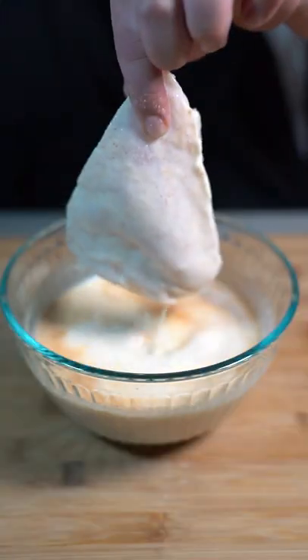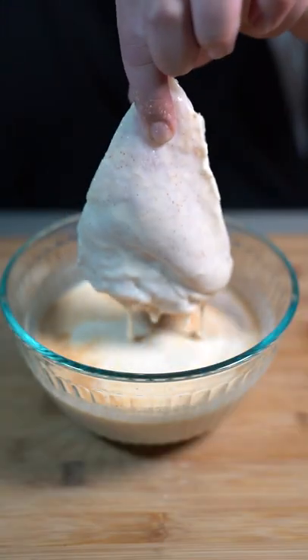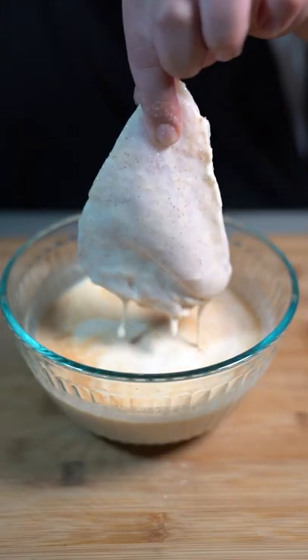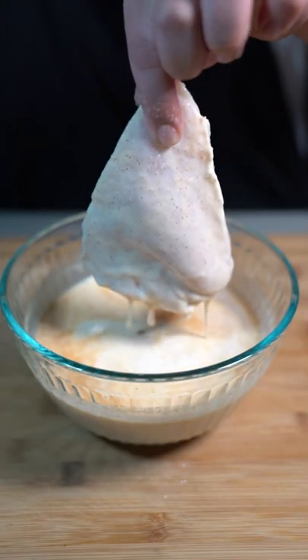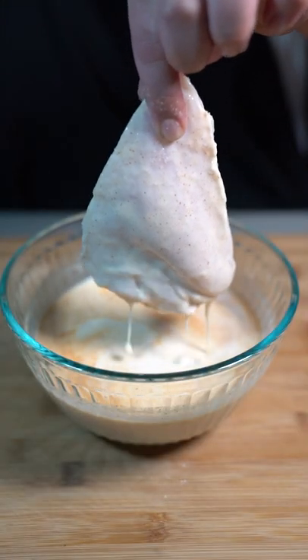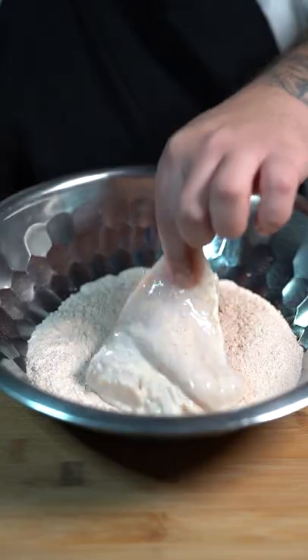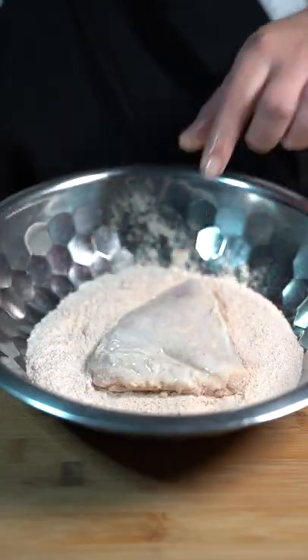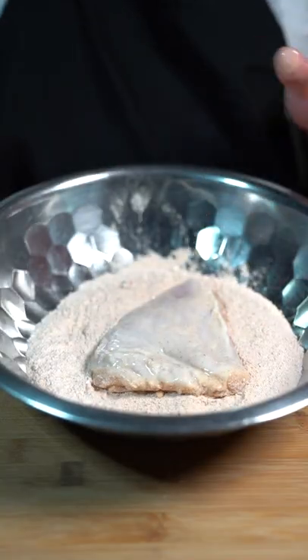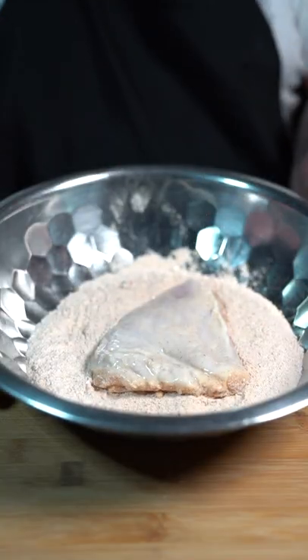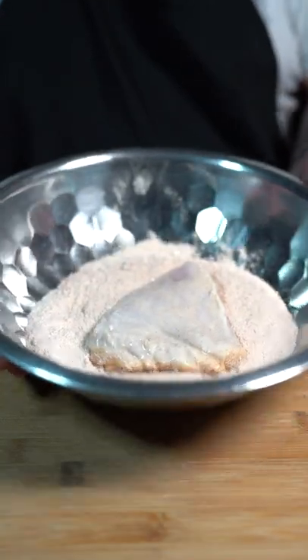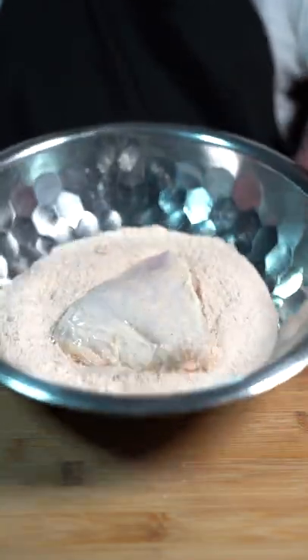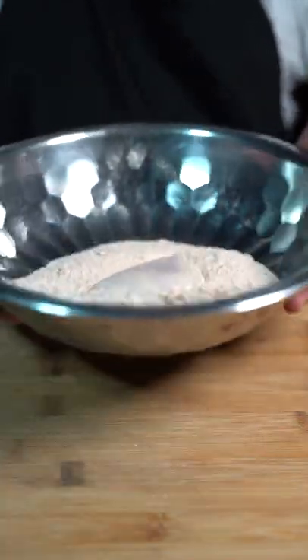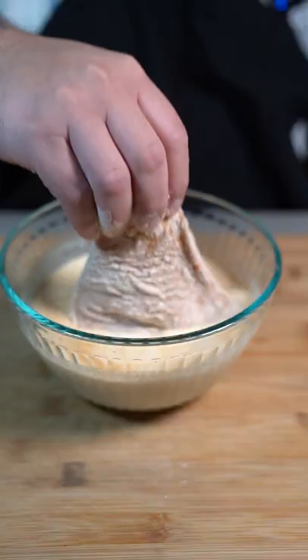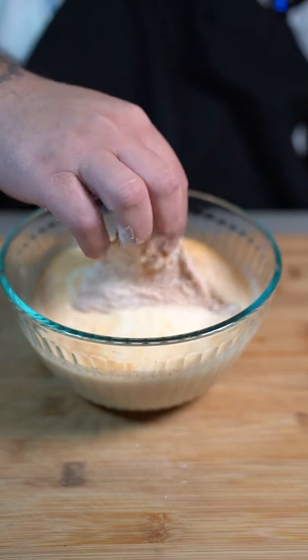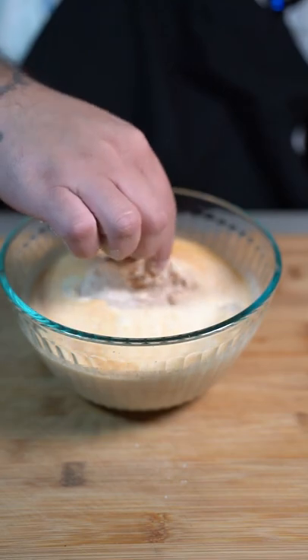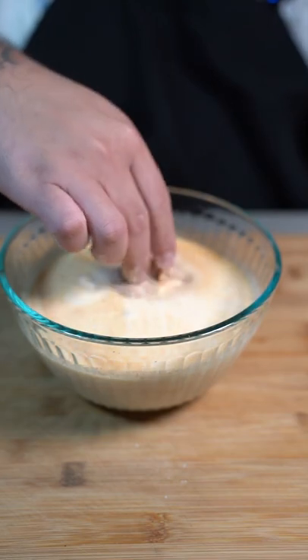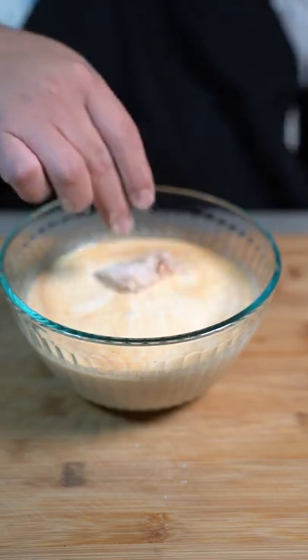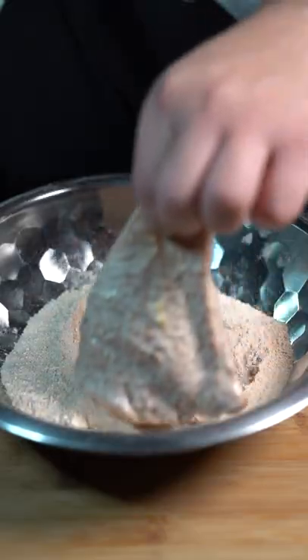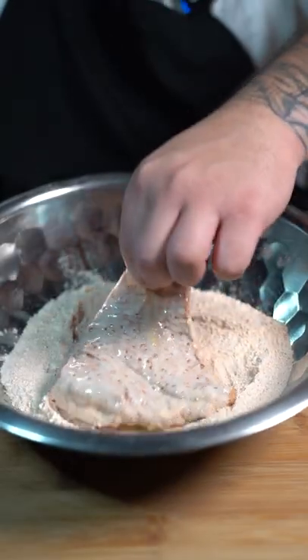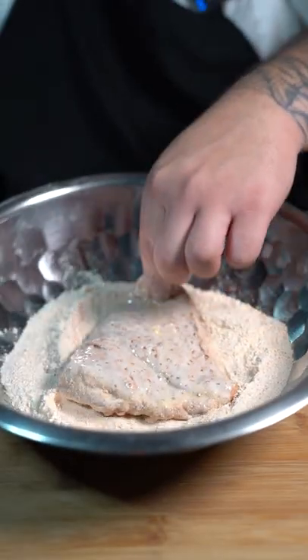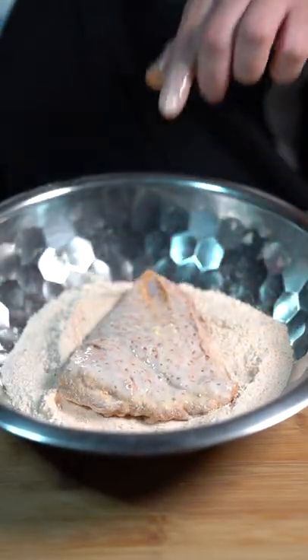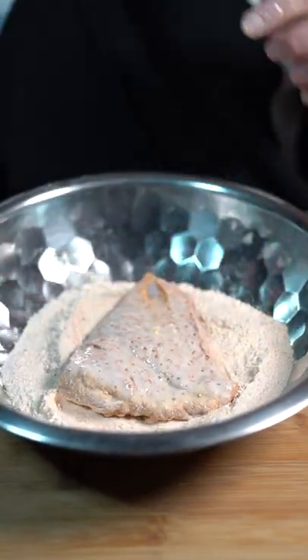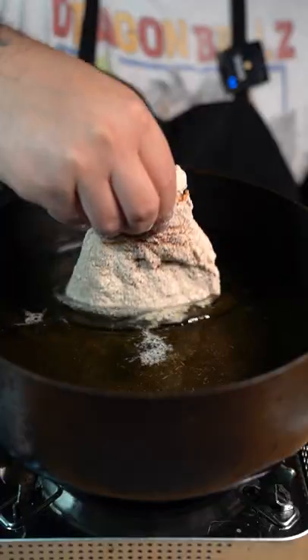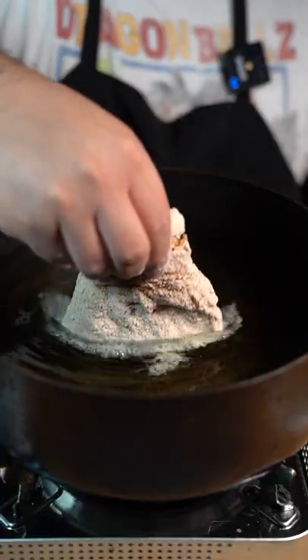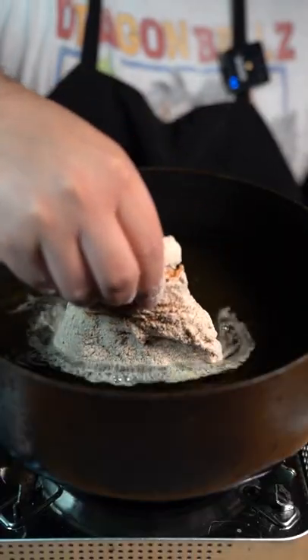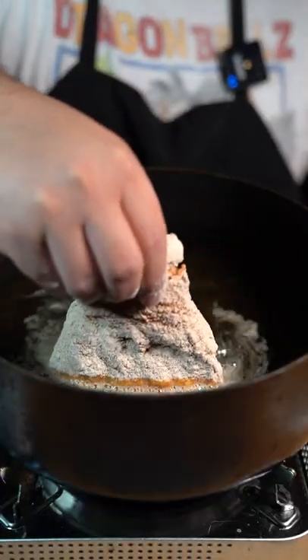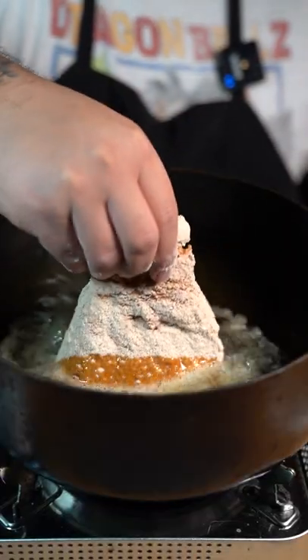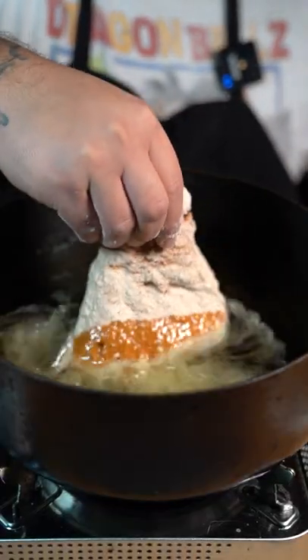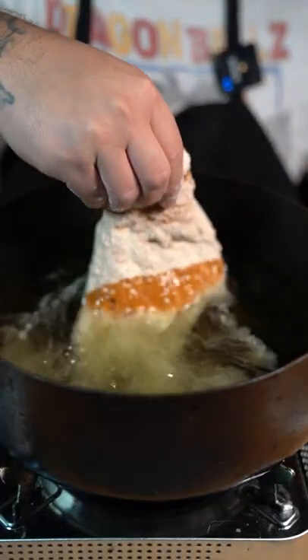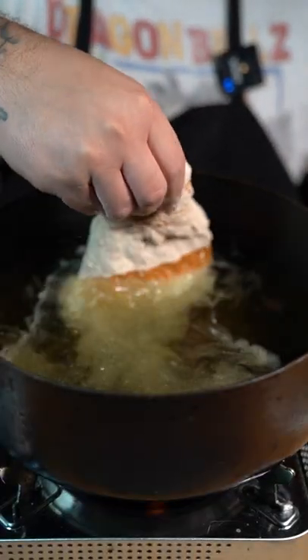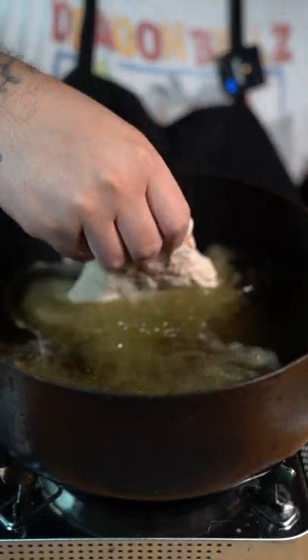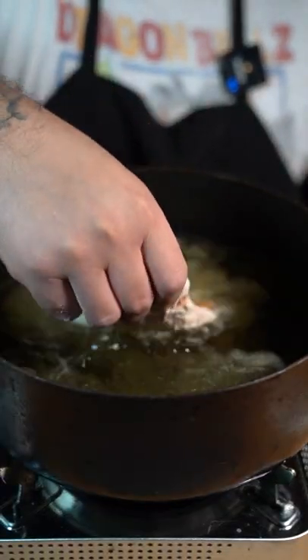Take your chicken out of the buttermilk into your flour and coat it, then back into the buttermilk and back into the flour. Now fry at 350 degrees until golden brown.